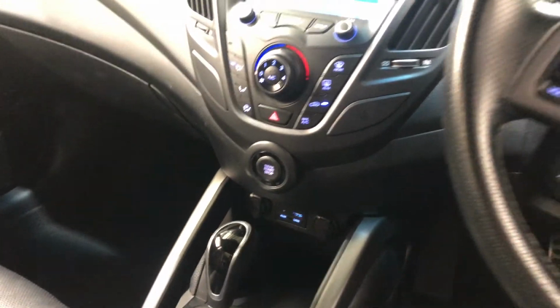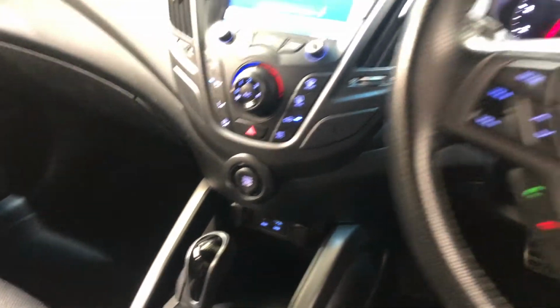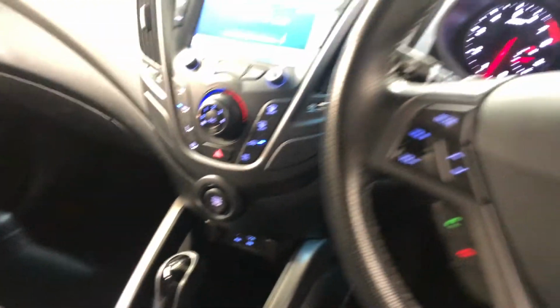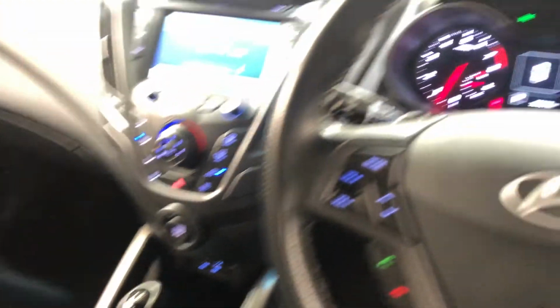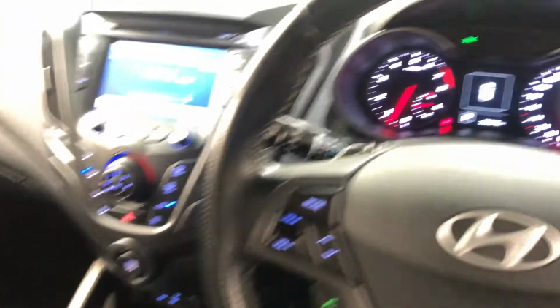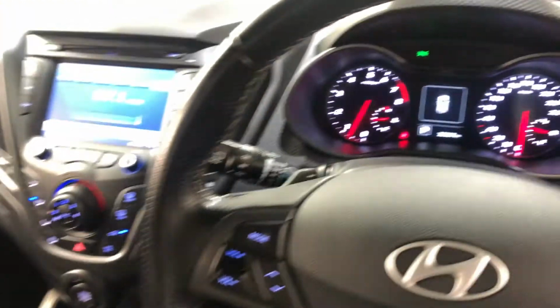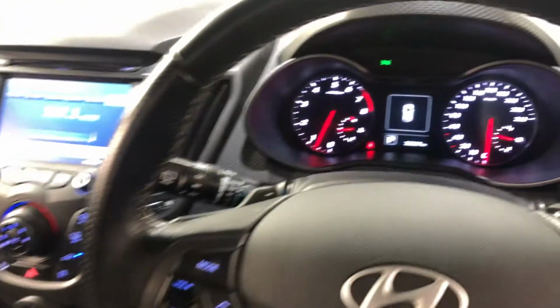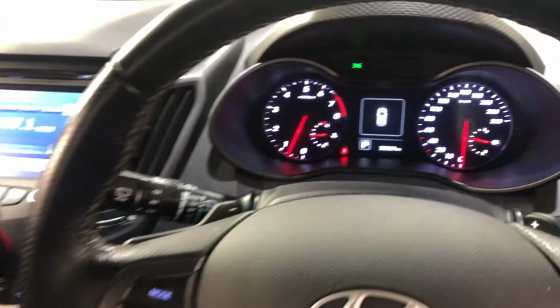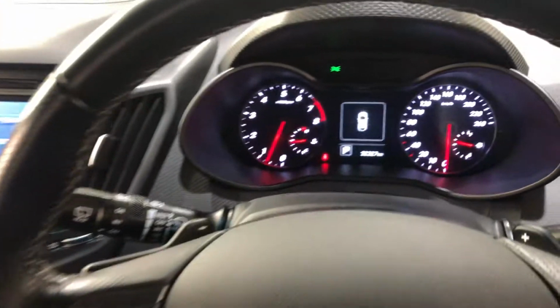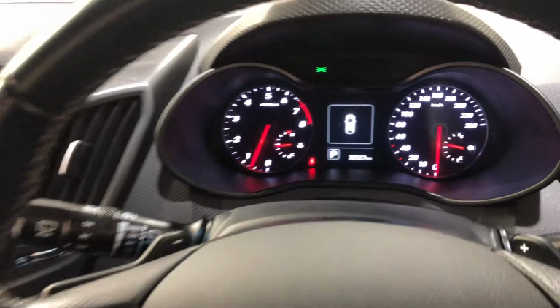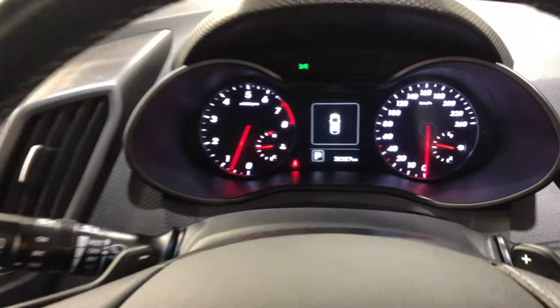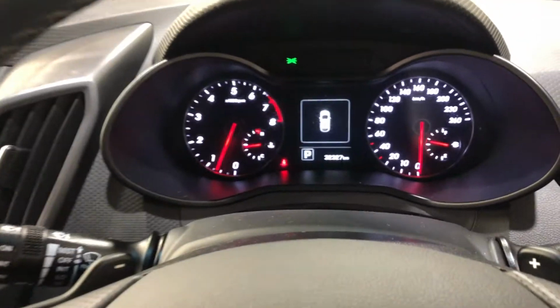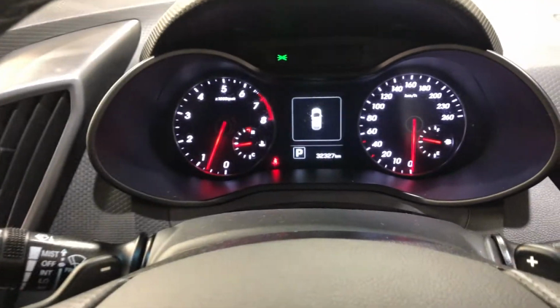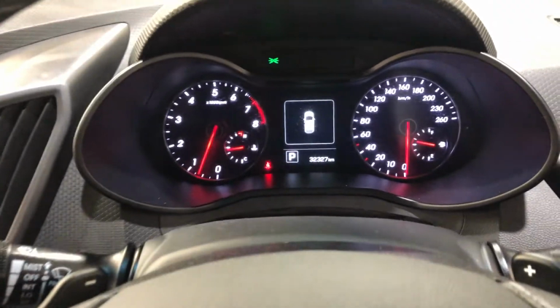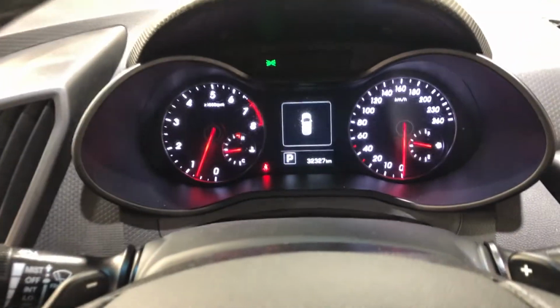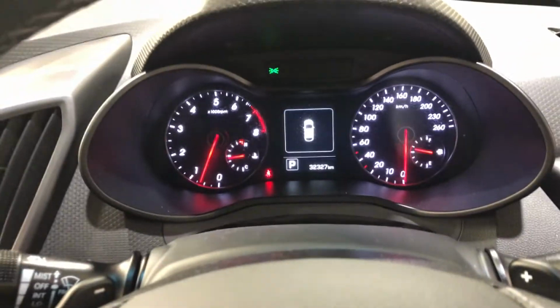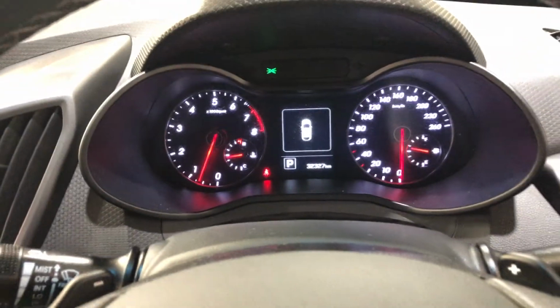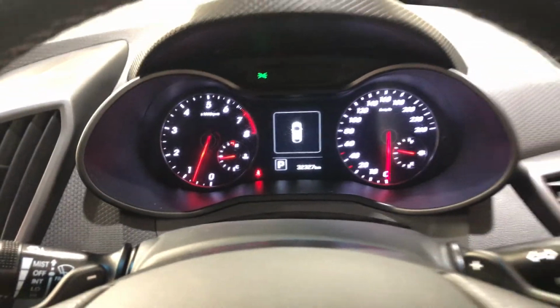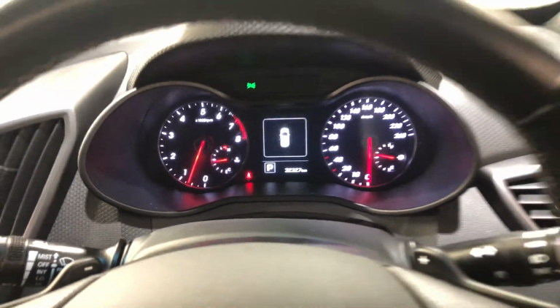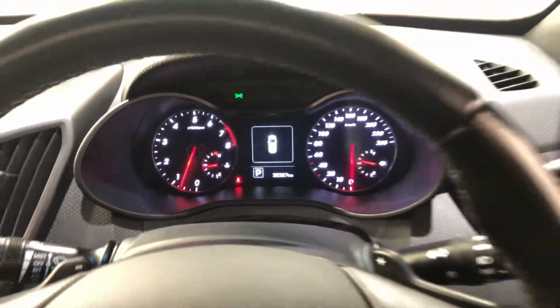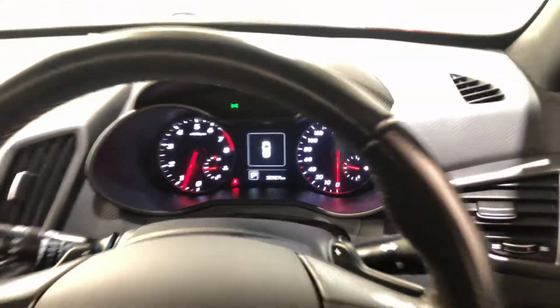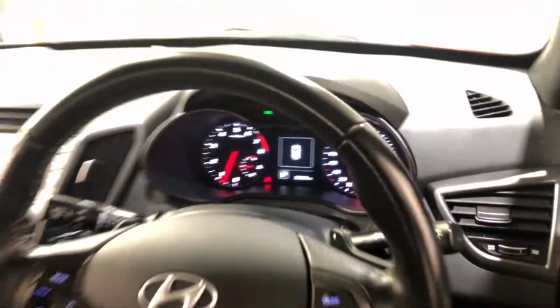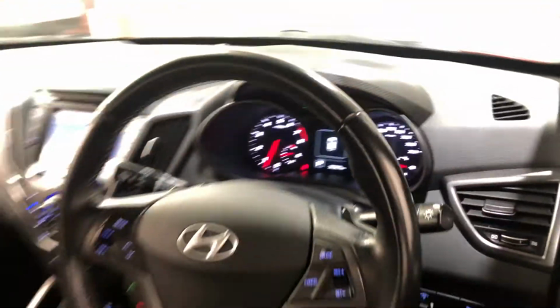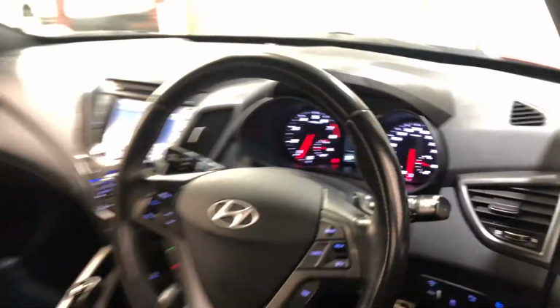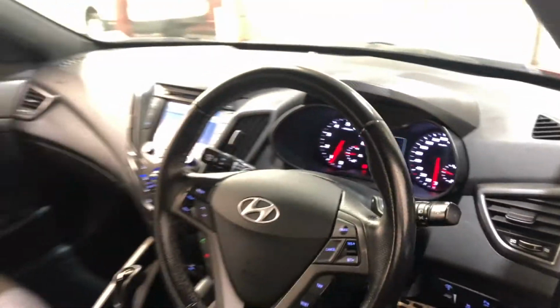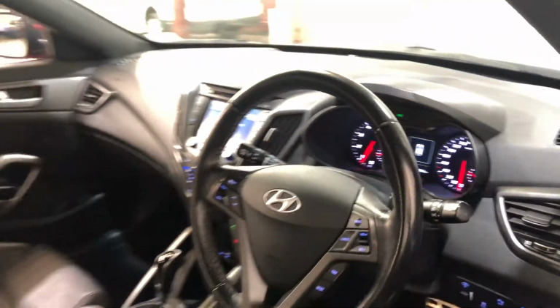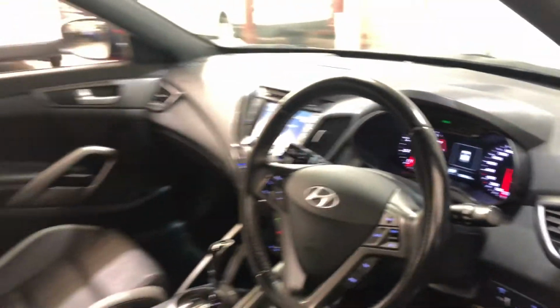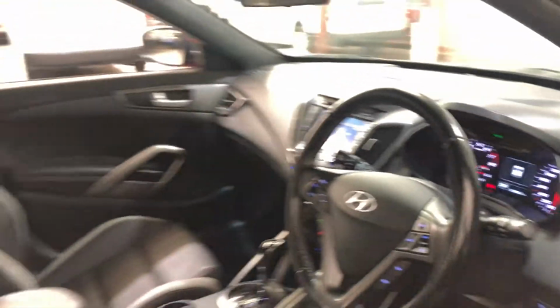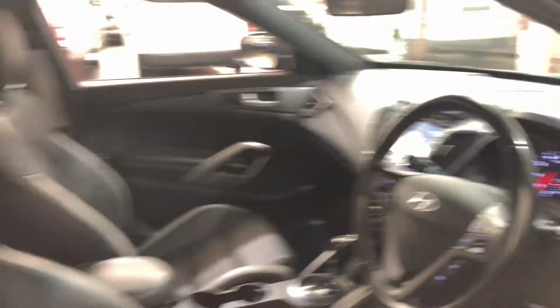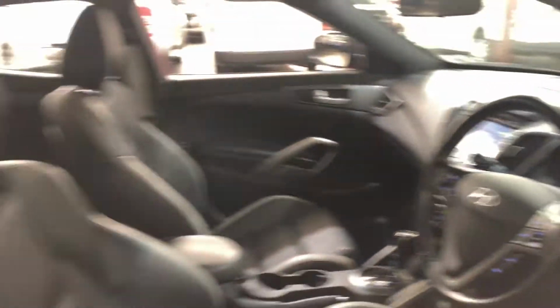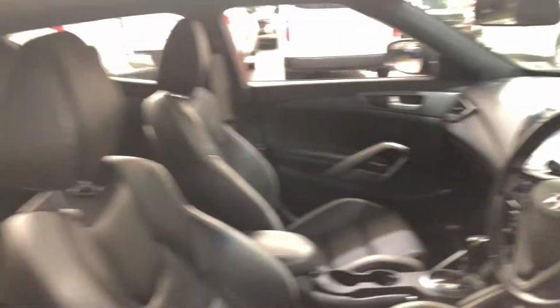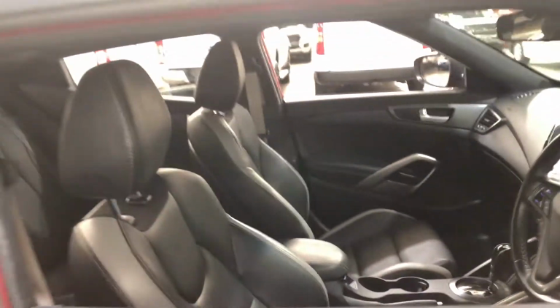This car has also travelled 32,000km on the clock. It comes with two sets of keys and a full set of books.